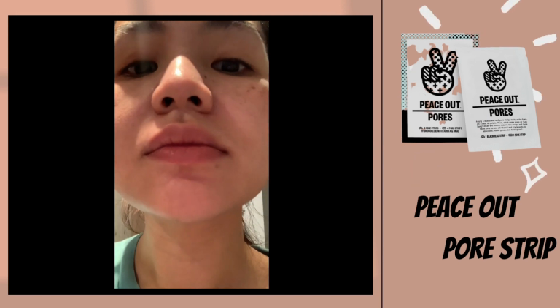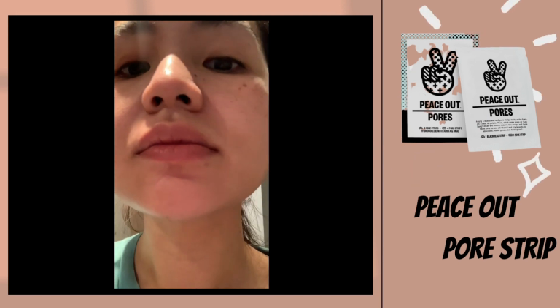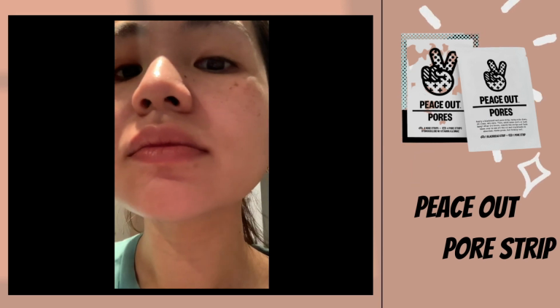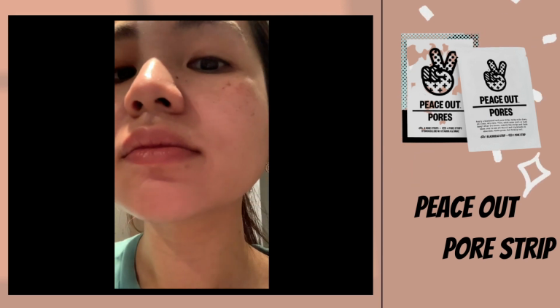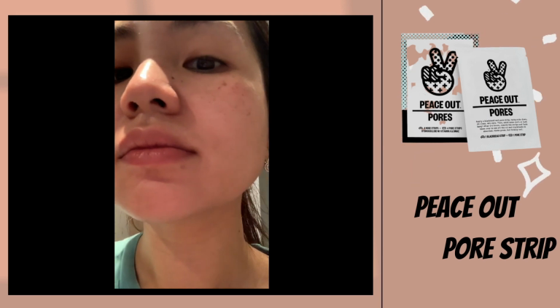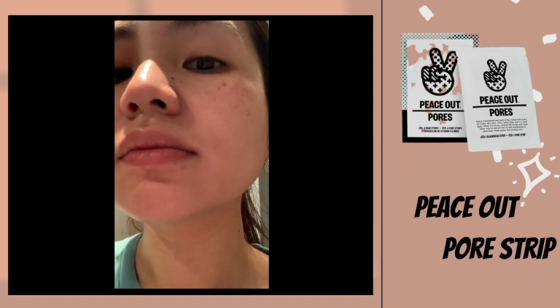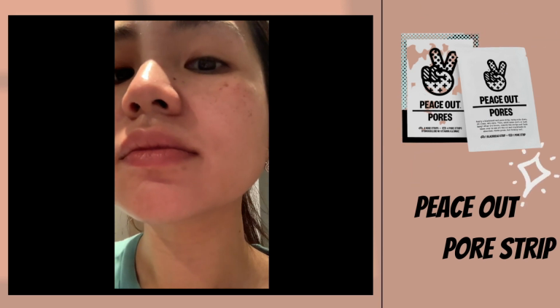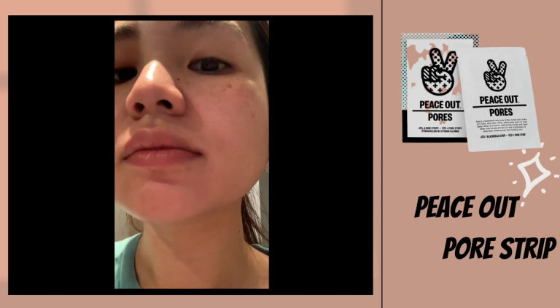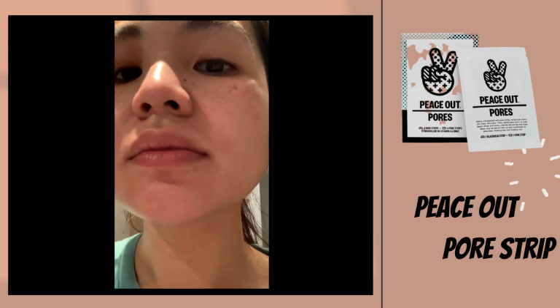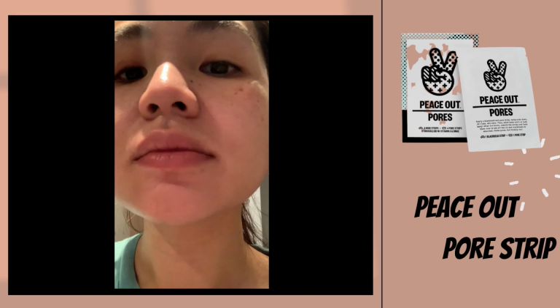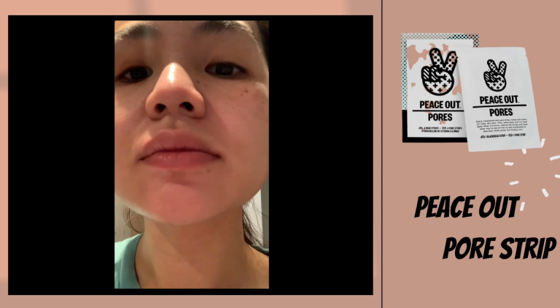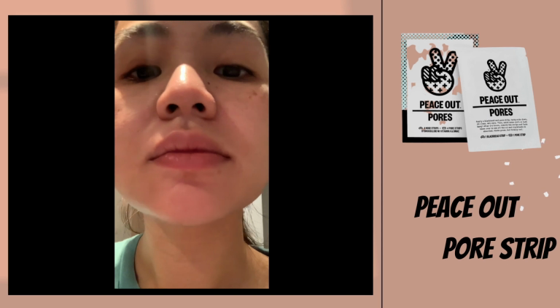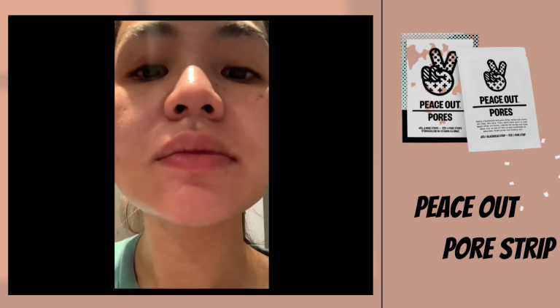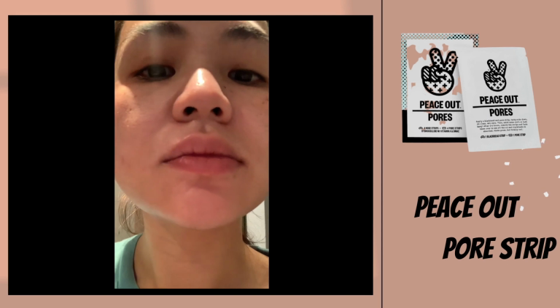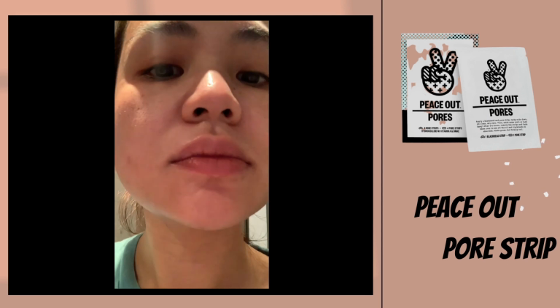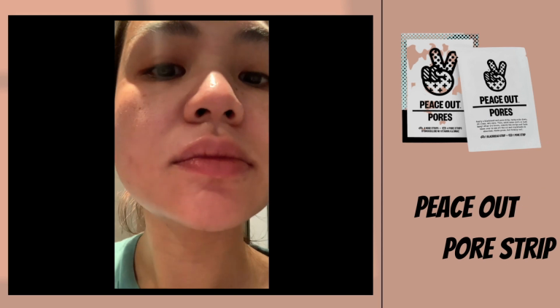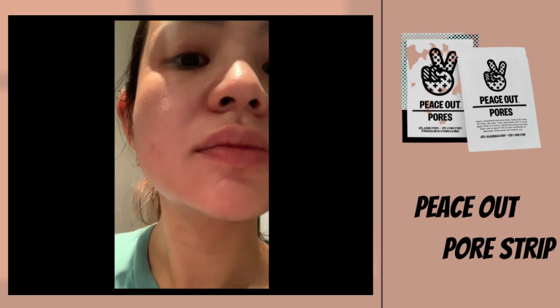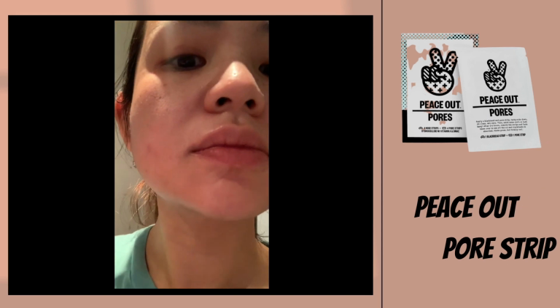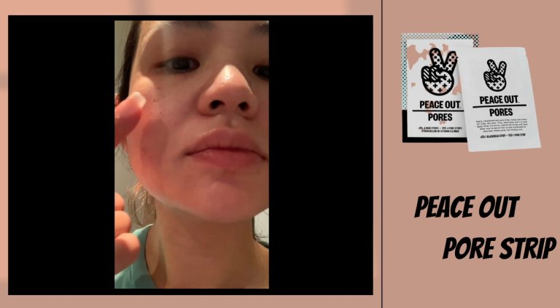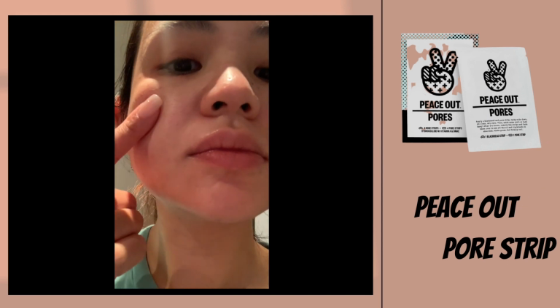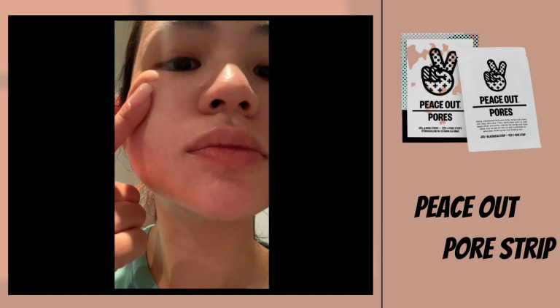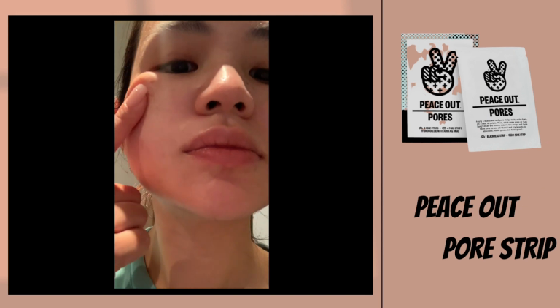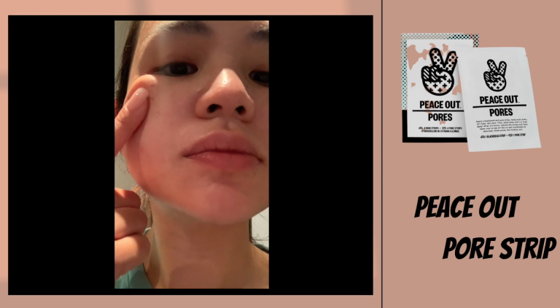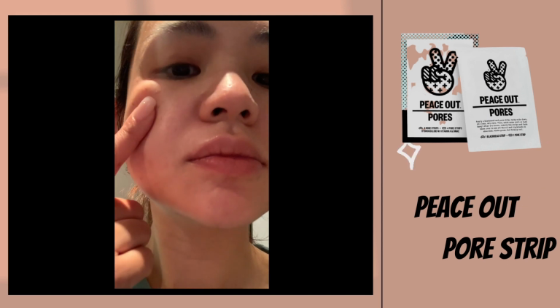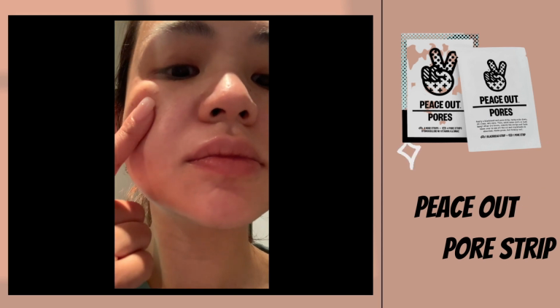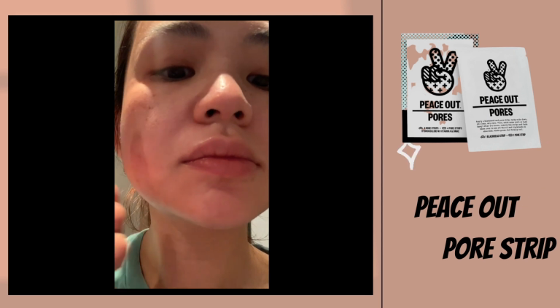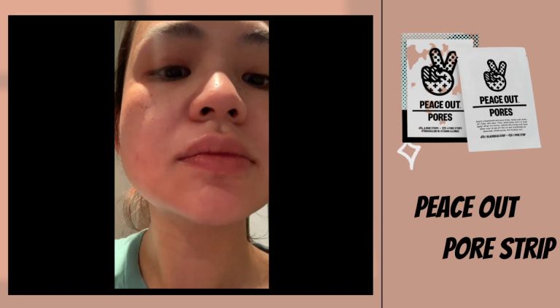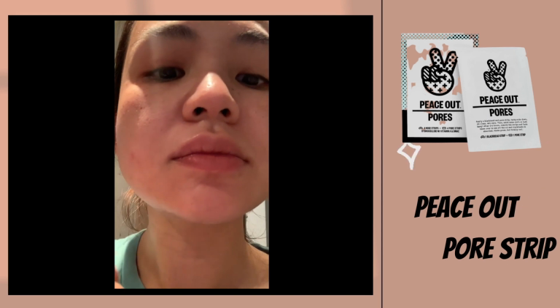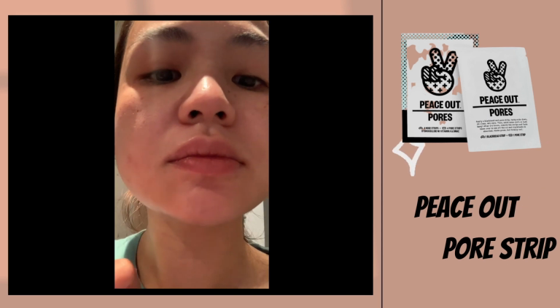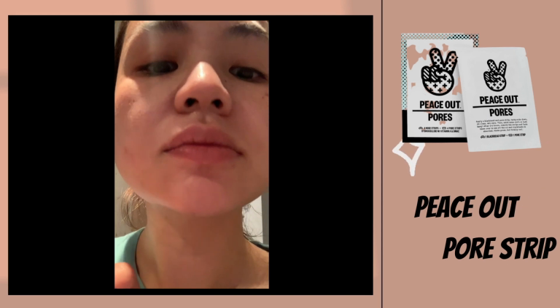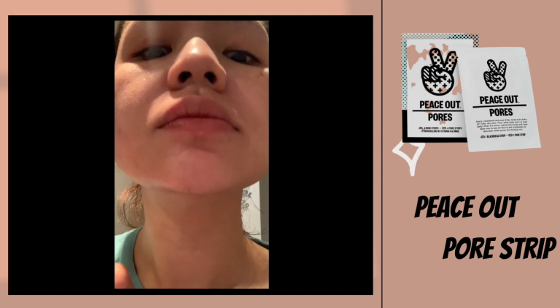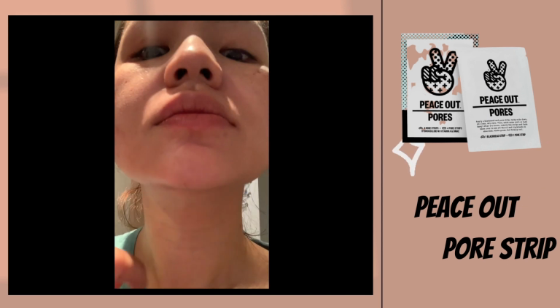But it totally blurred out the appearance of the pores on my cheeks, in the same way a primer would.